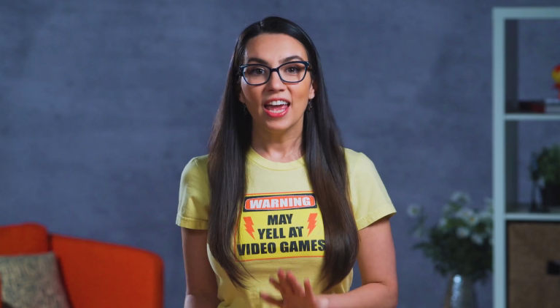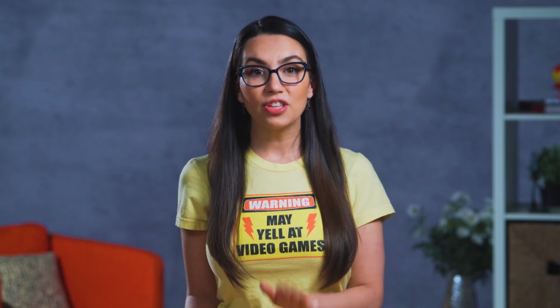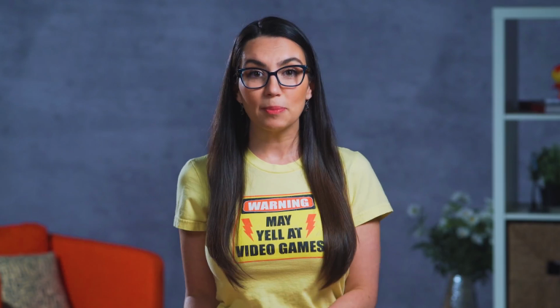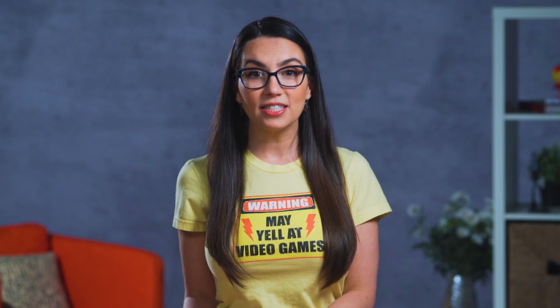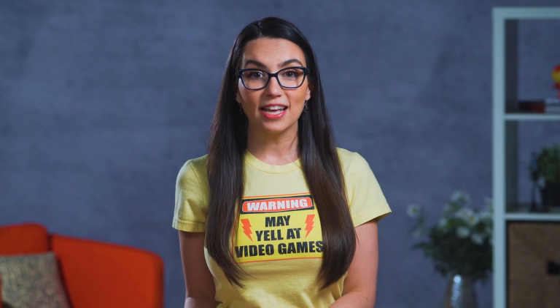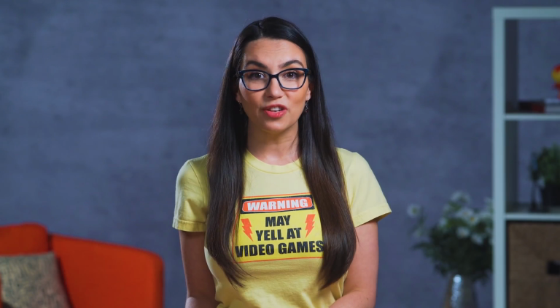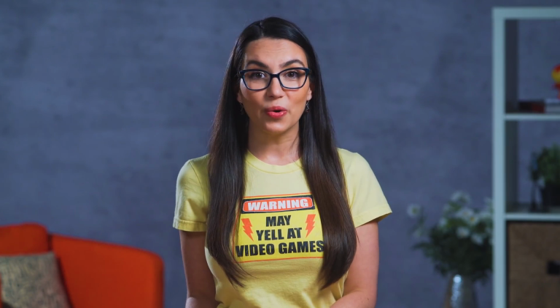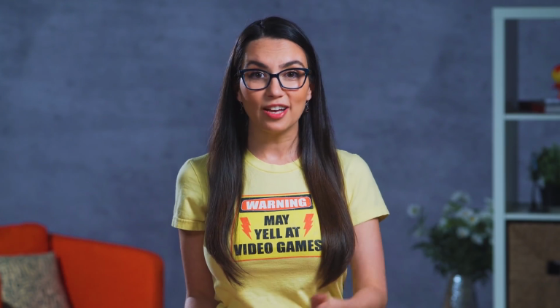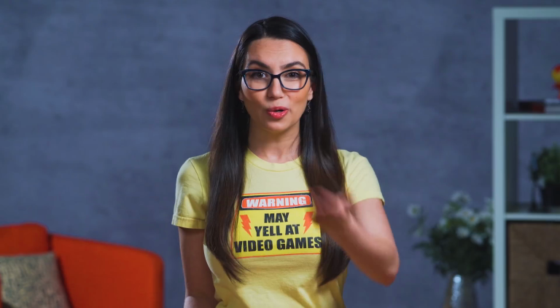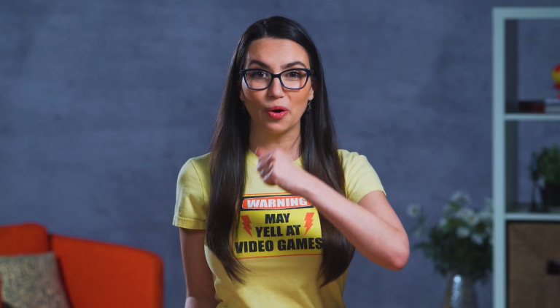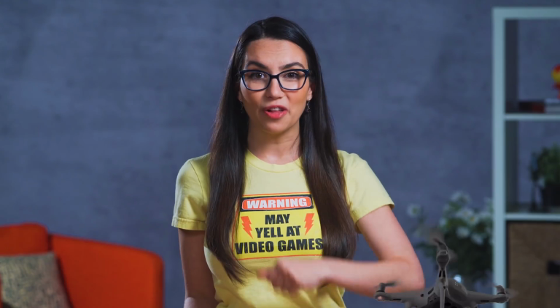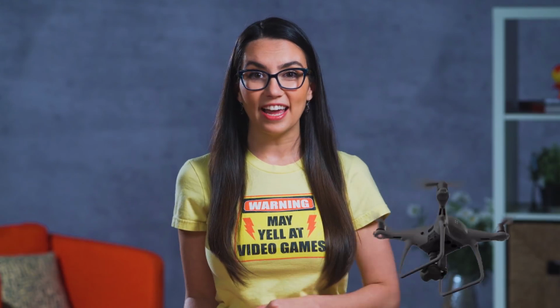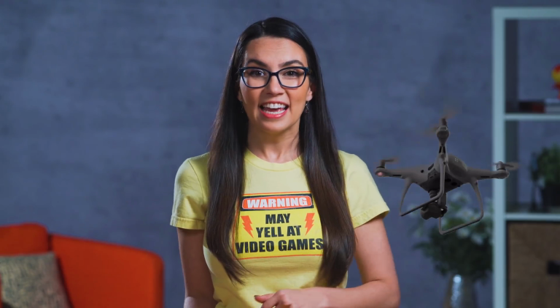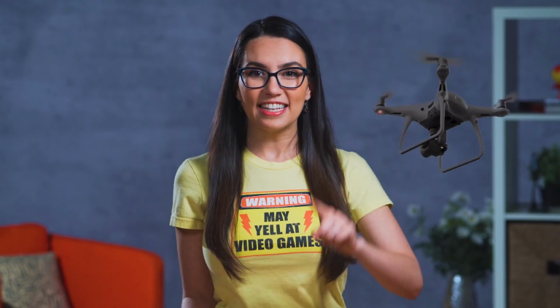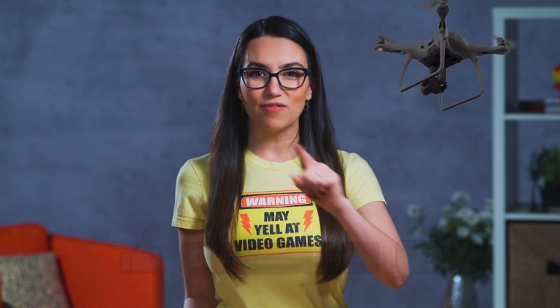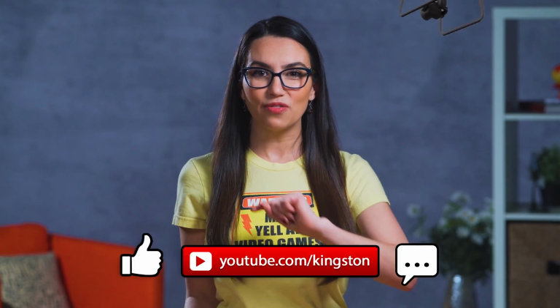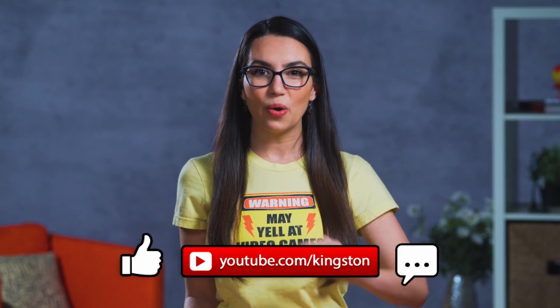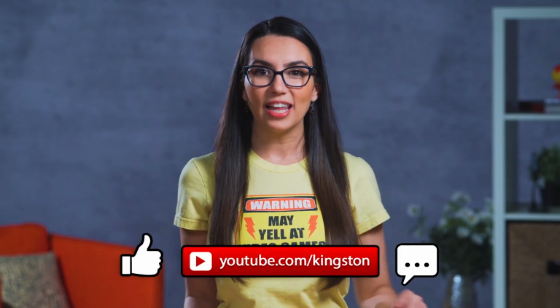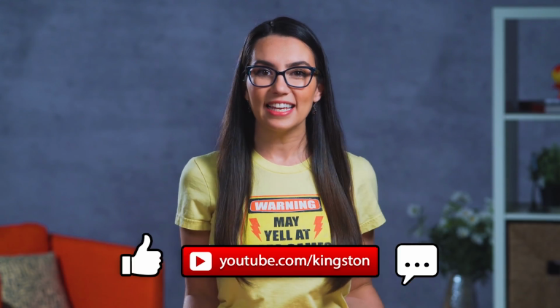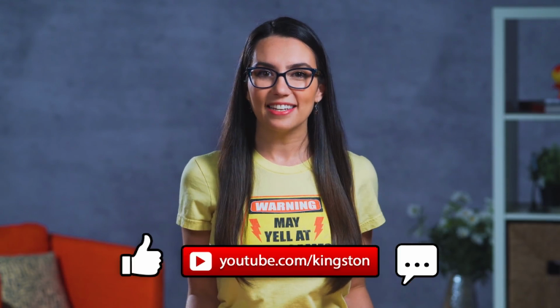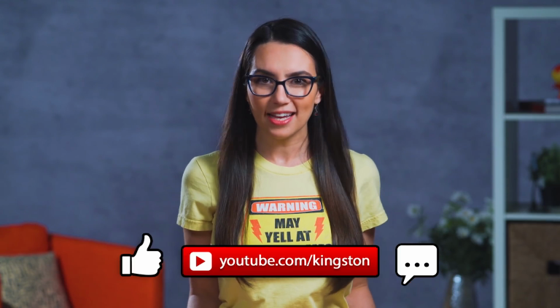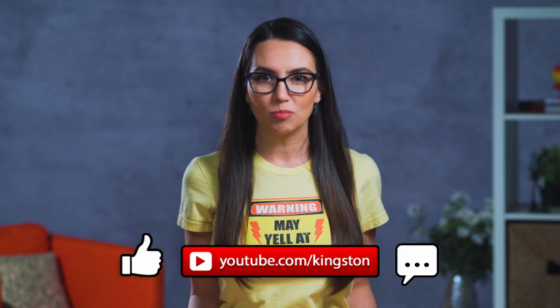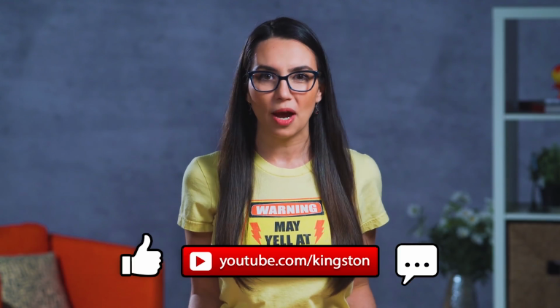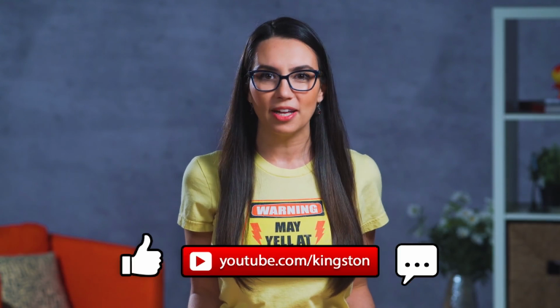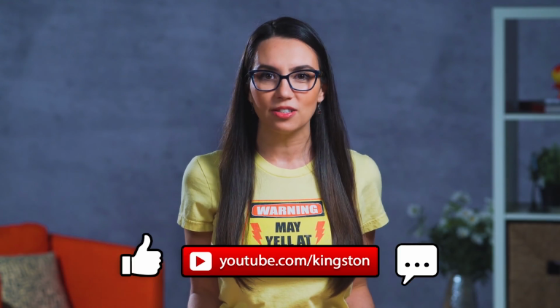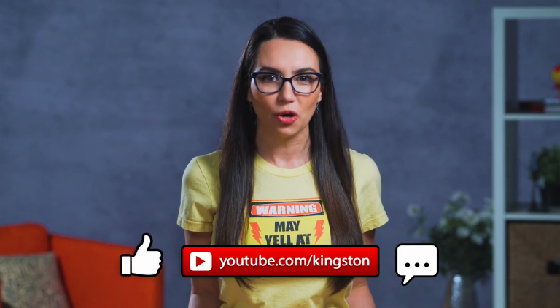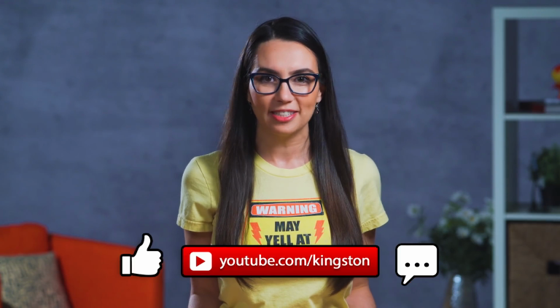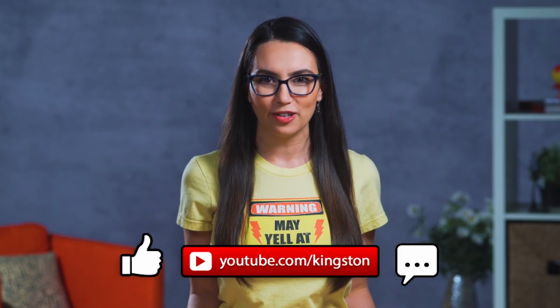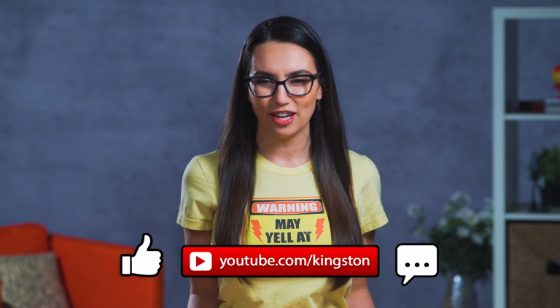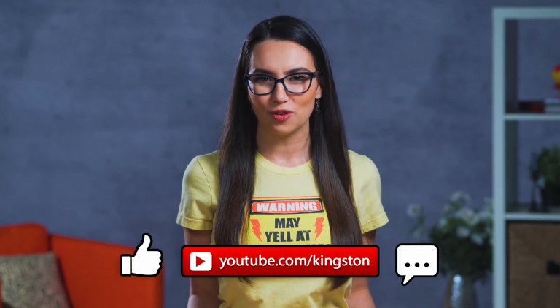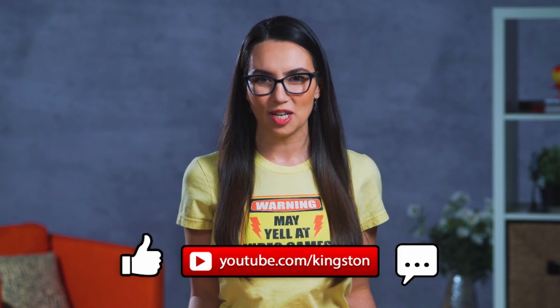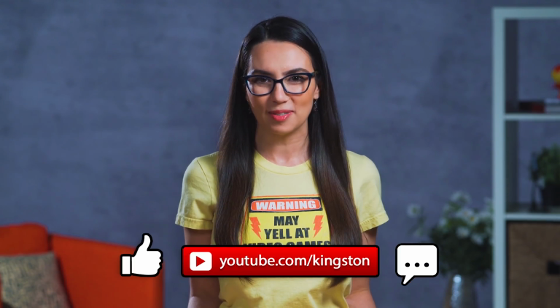If the tips in today's video got your drone flying, then give this video a like and hit that subscribe button so you don't miss out on any future tips.